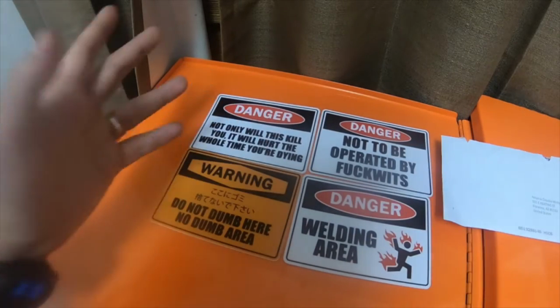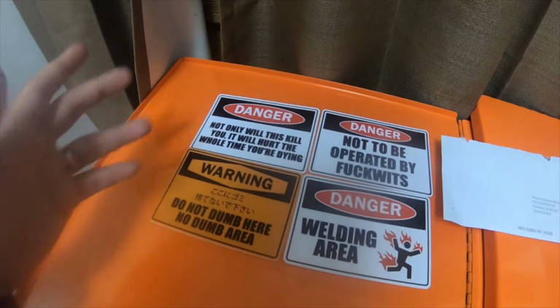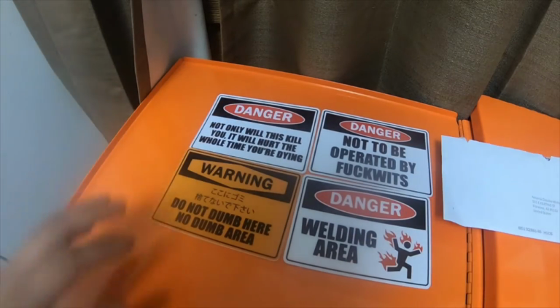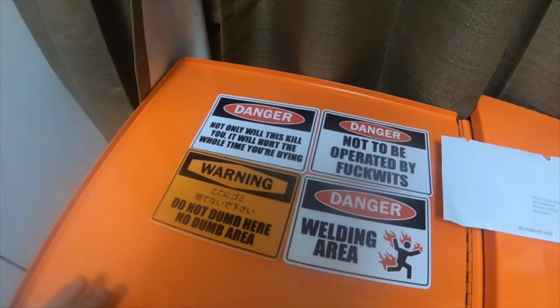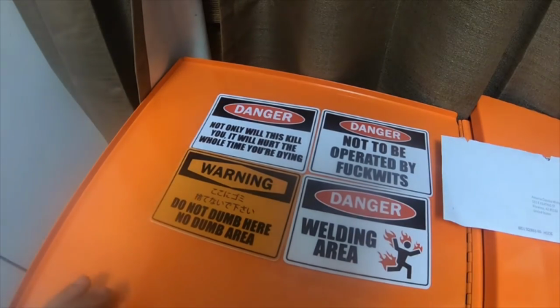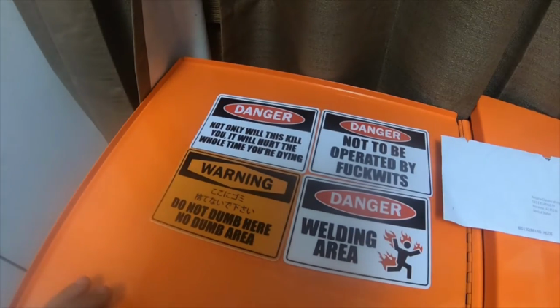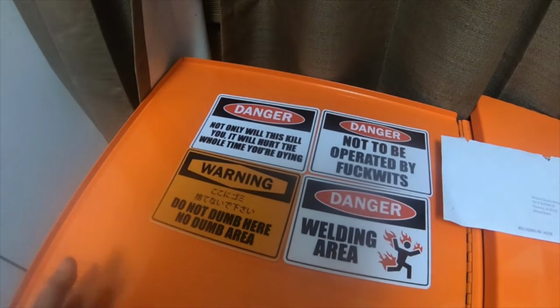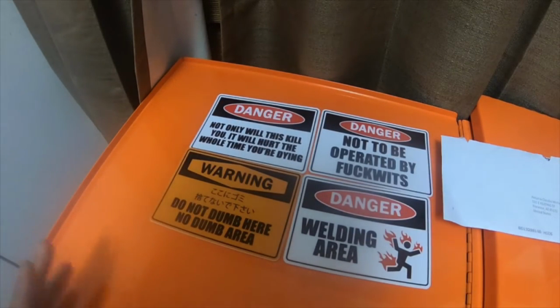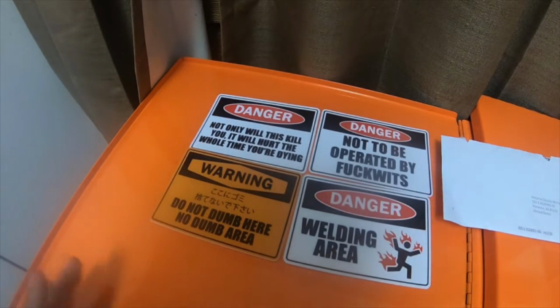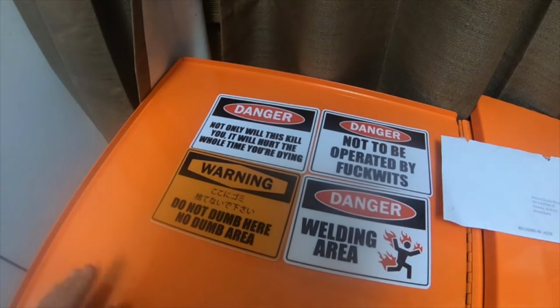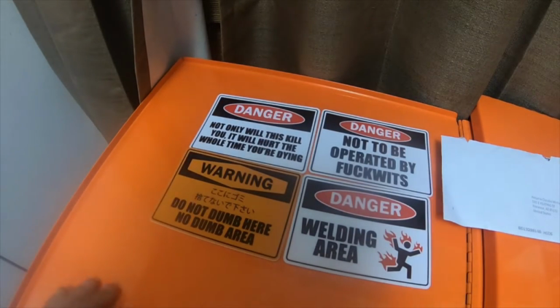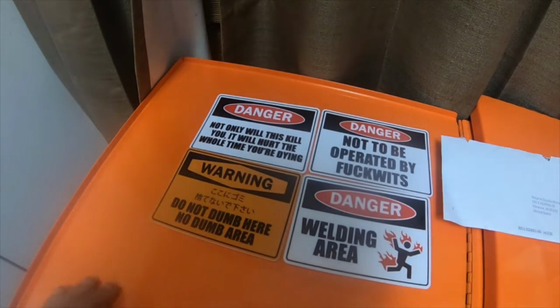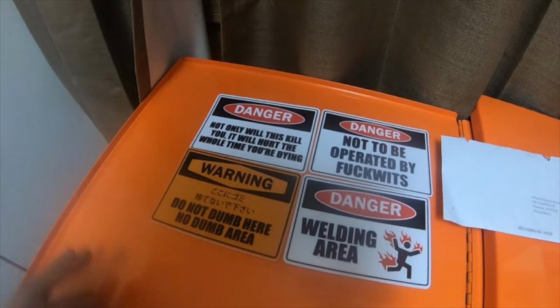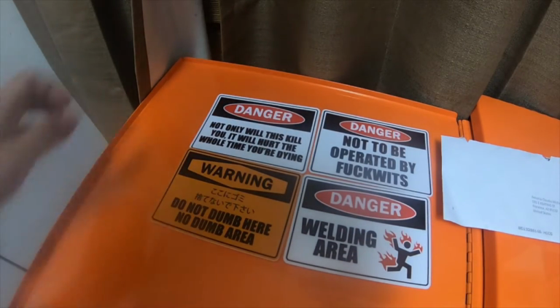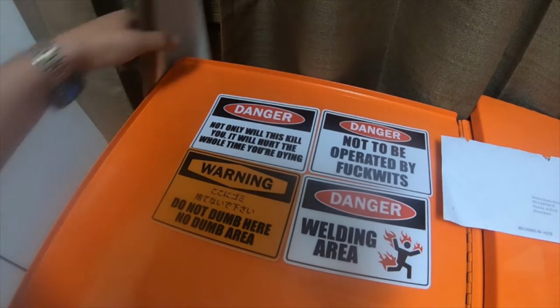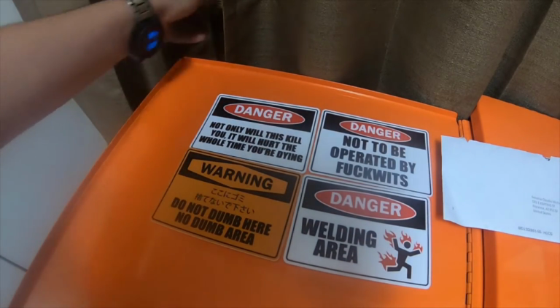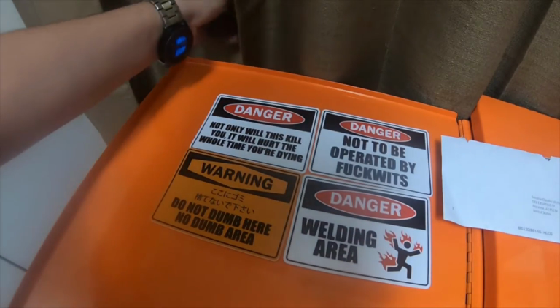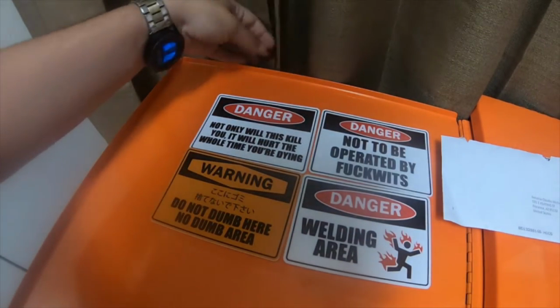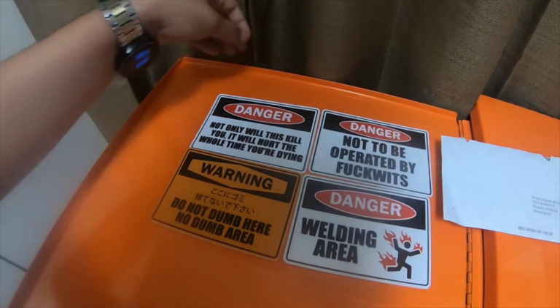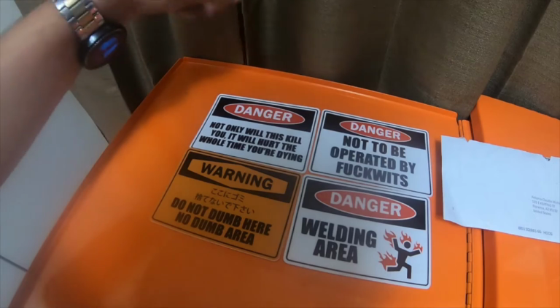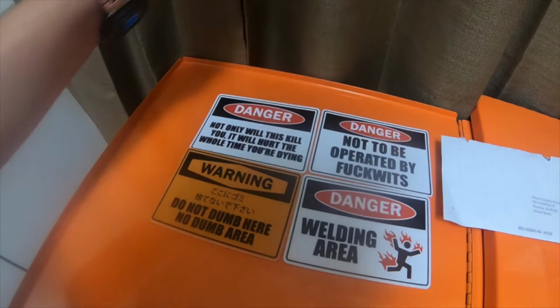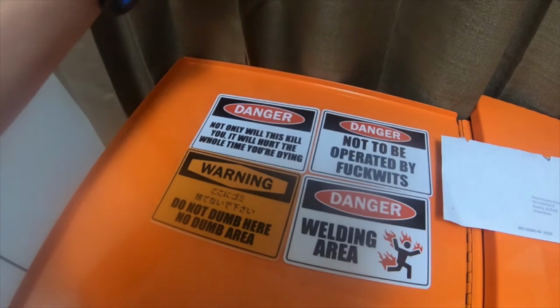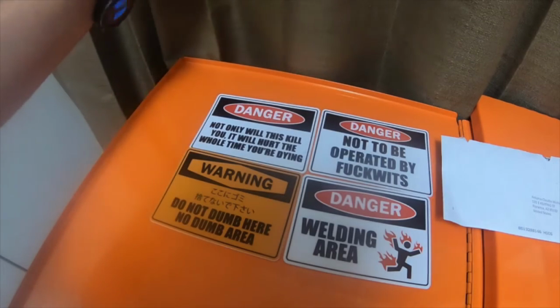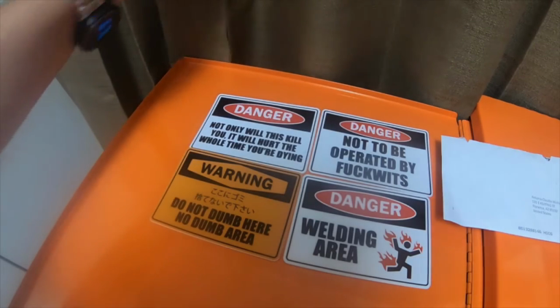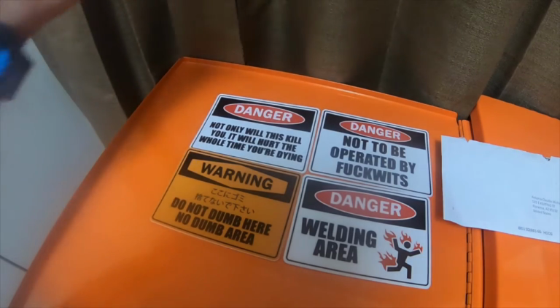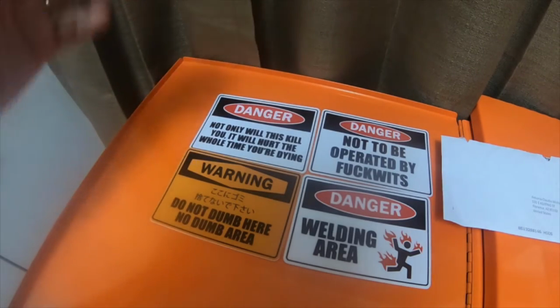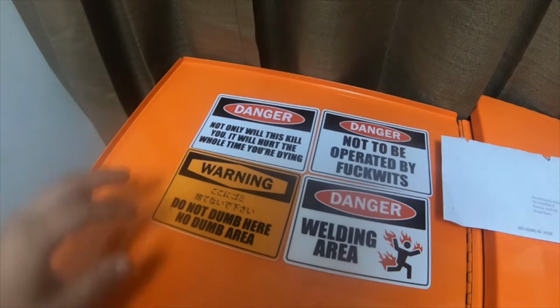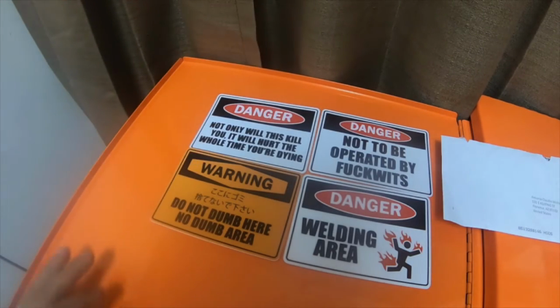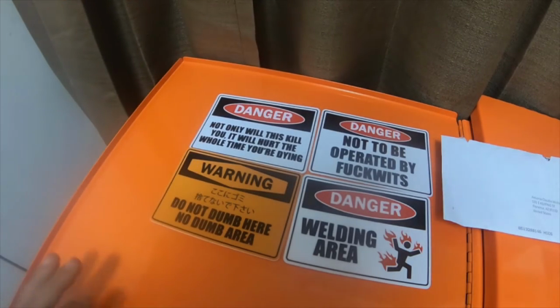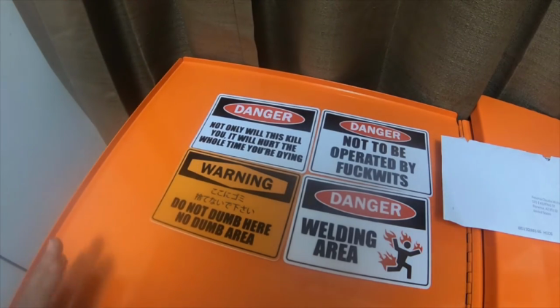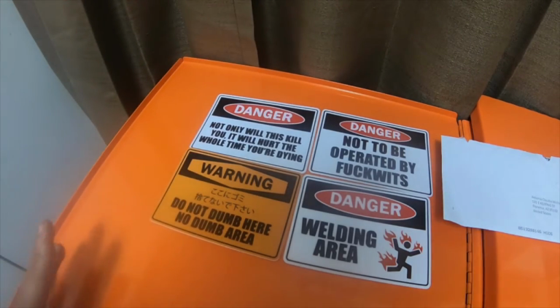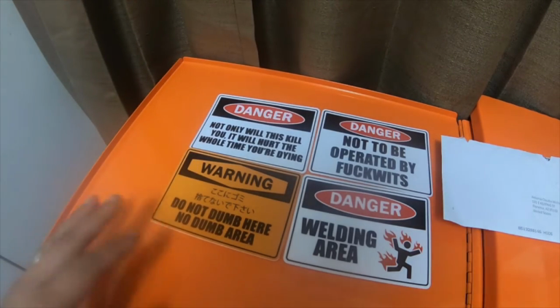I think I ordered these stickers like a month and a half ago or something and they just got here like three days ago or so.